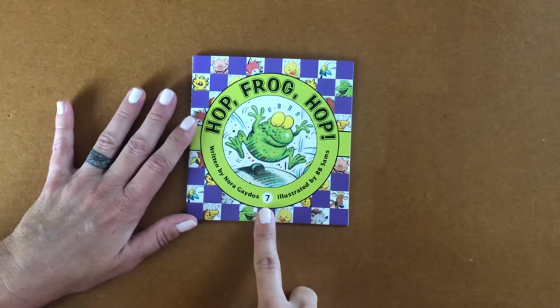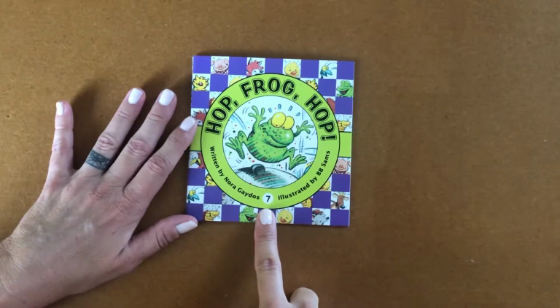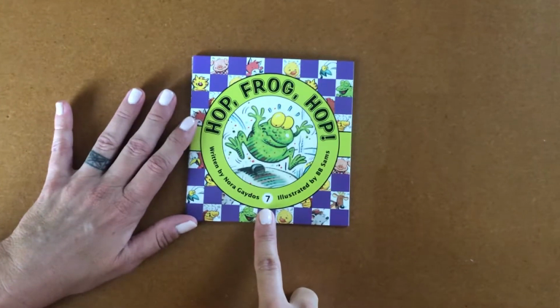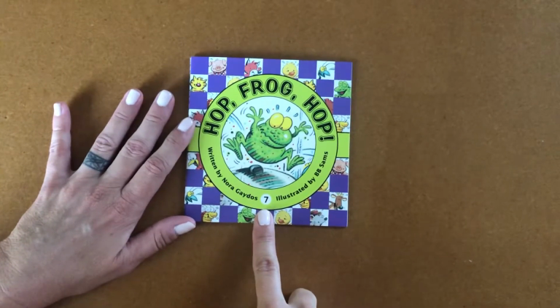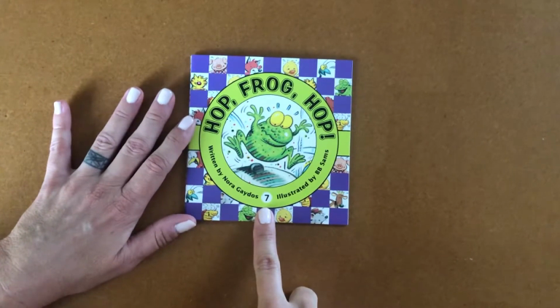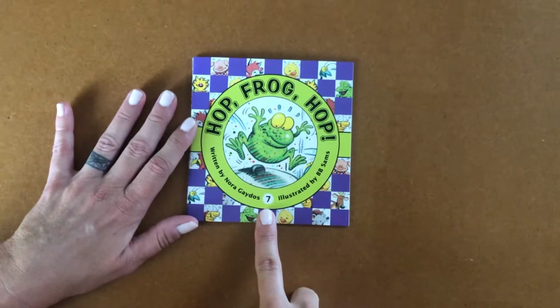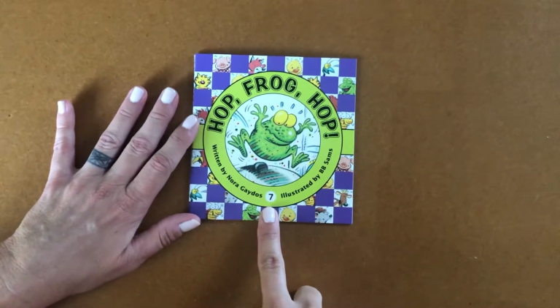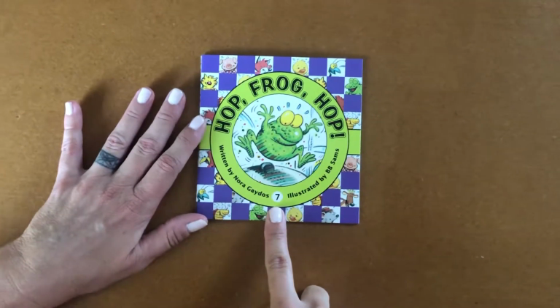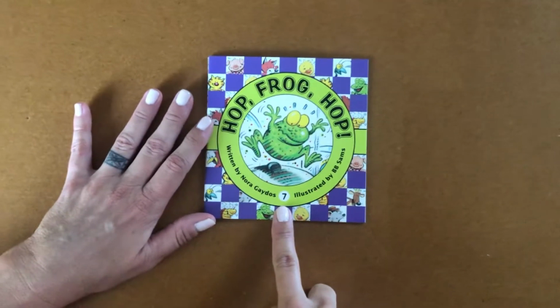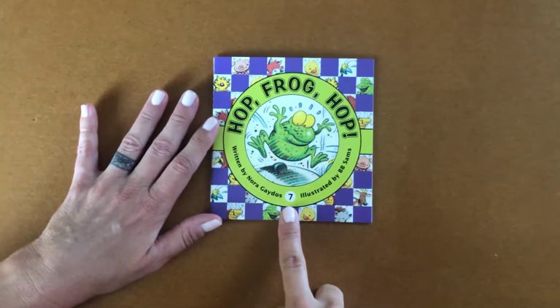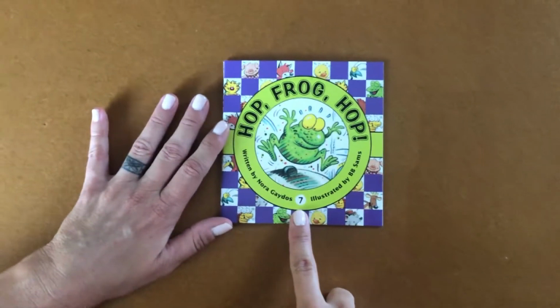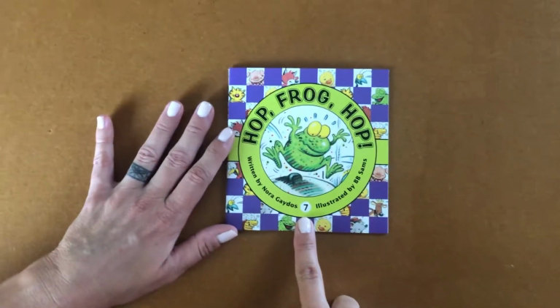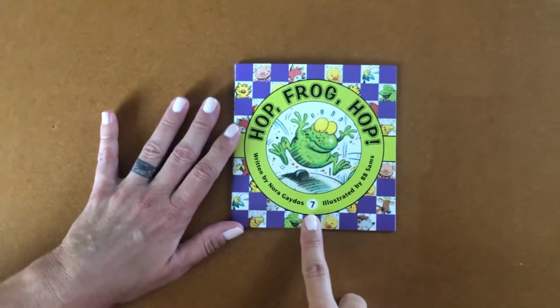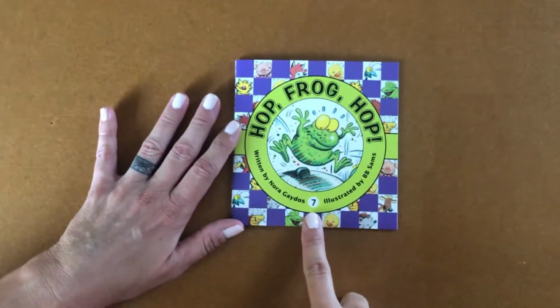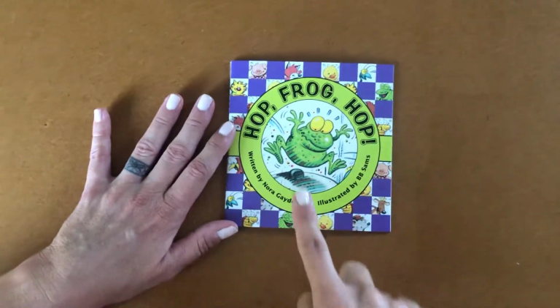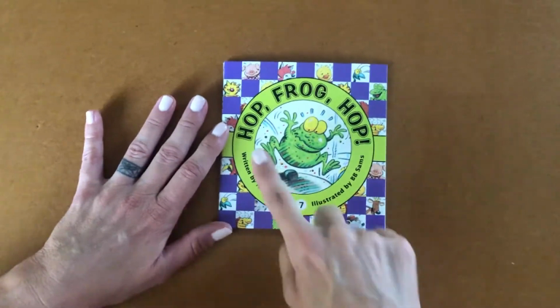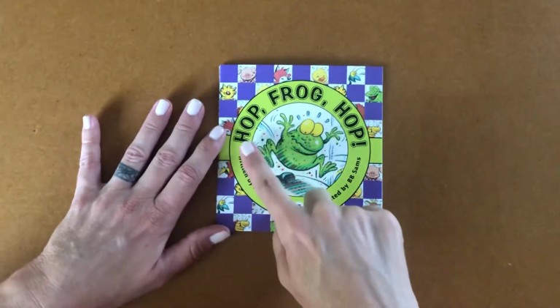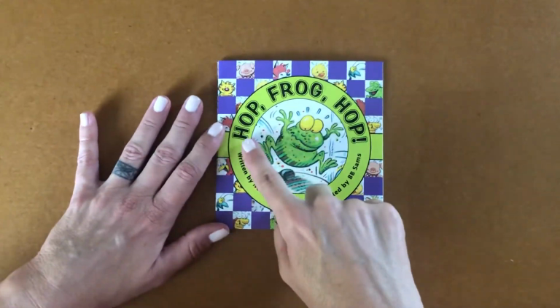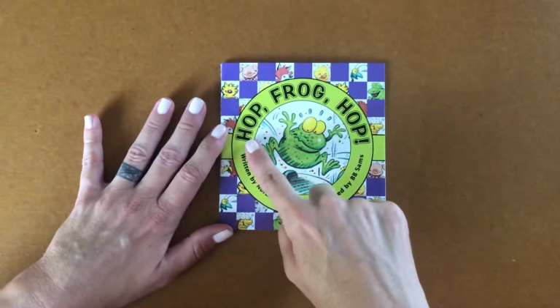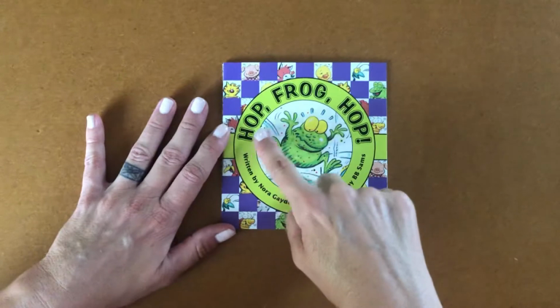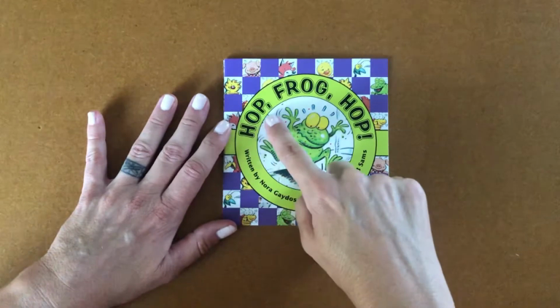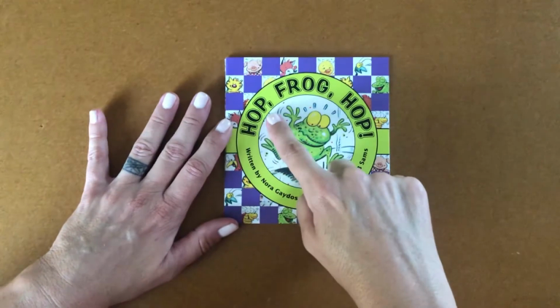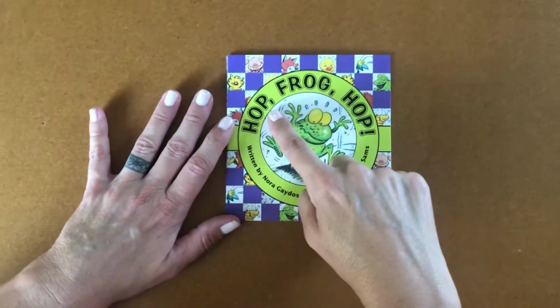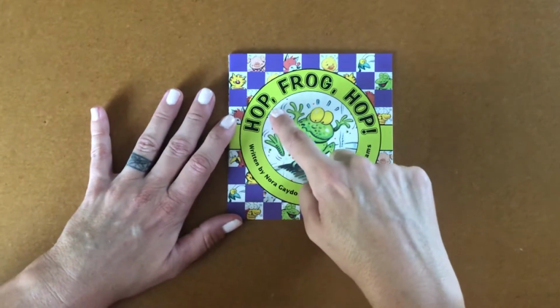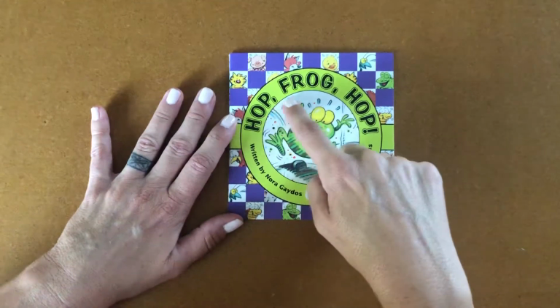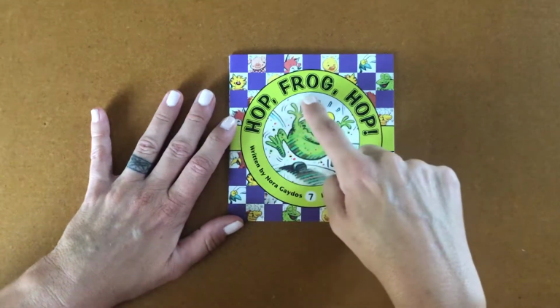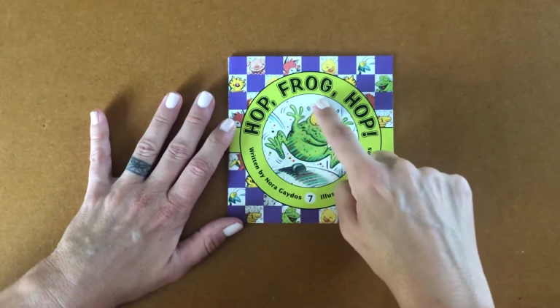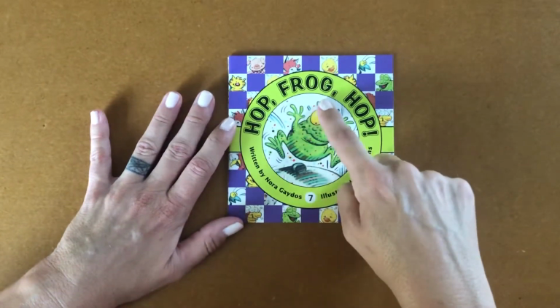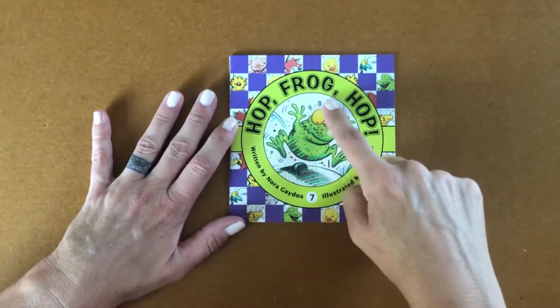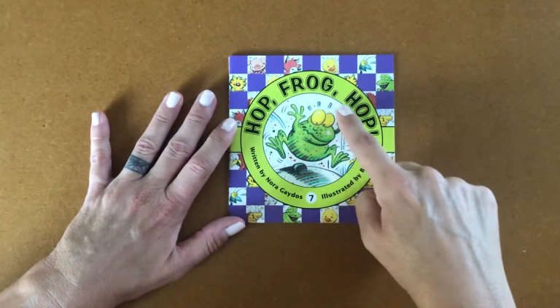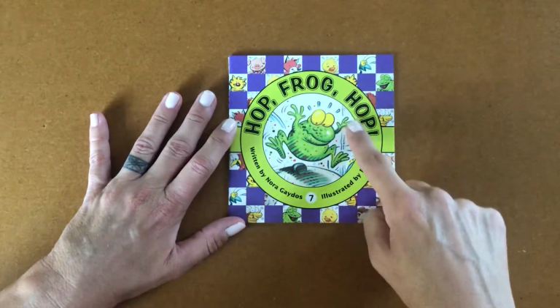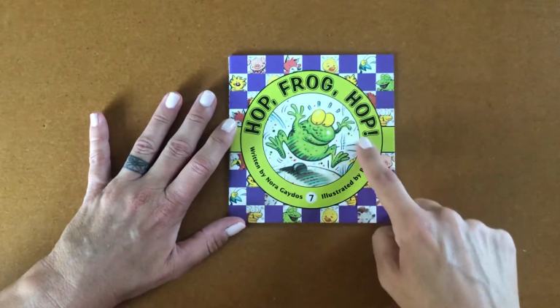Playful Pals book number seven, Hop, Frog, Hop.